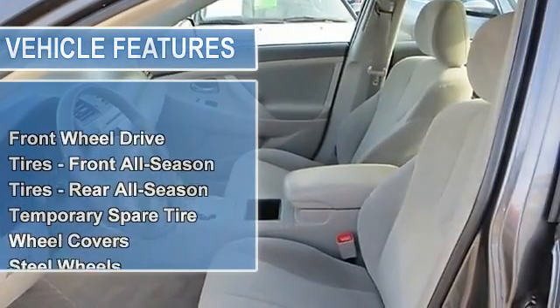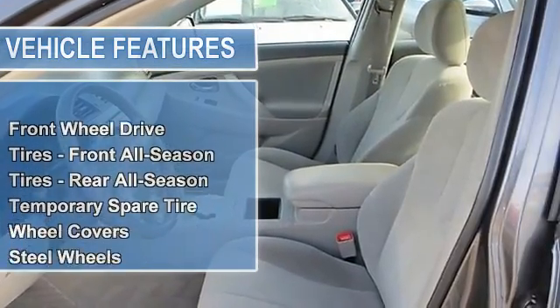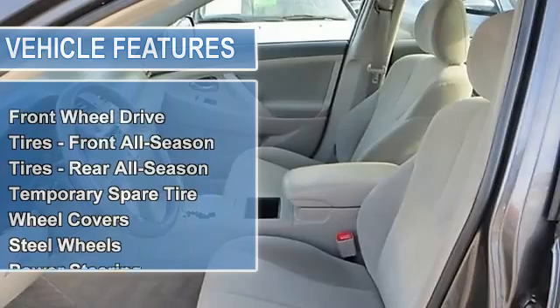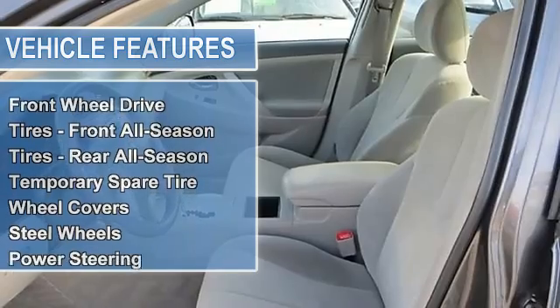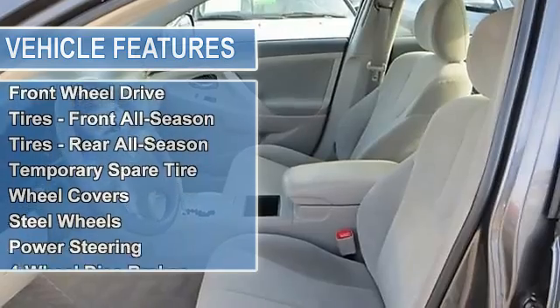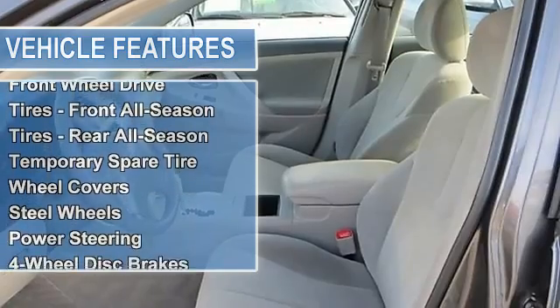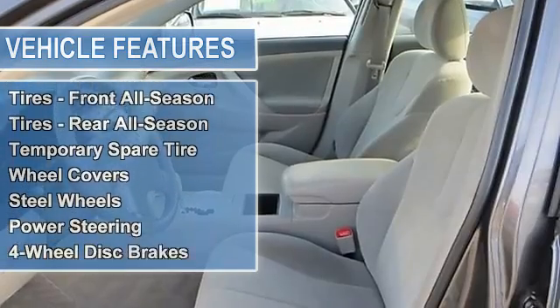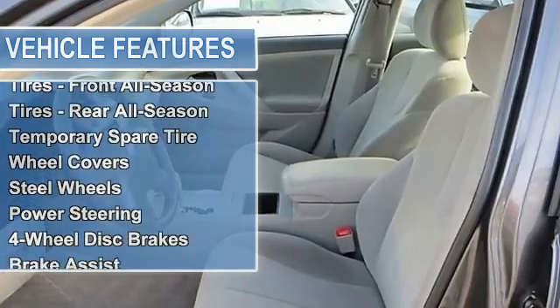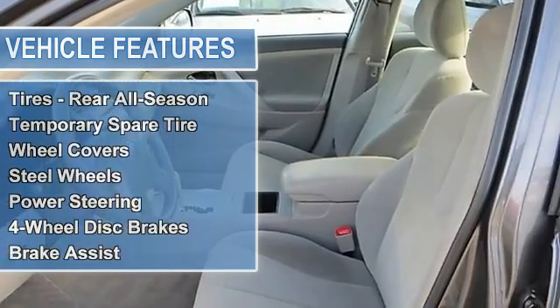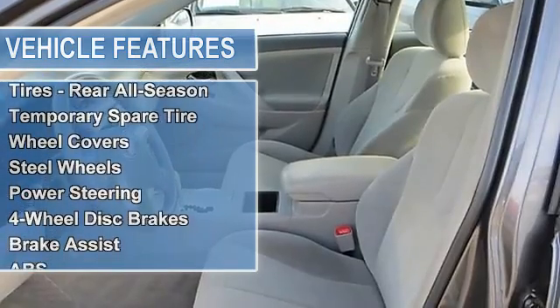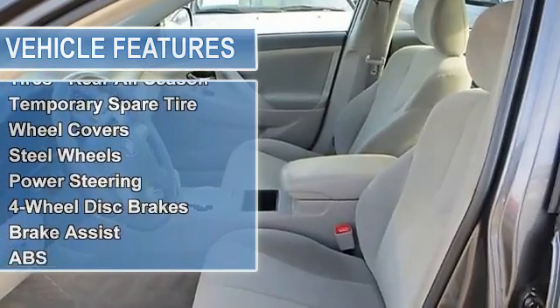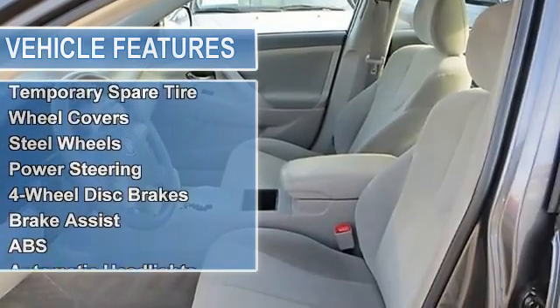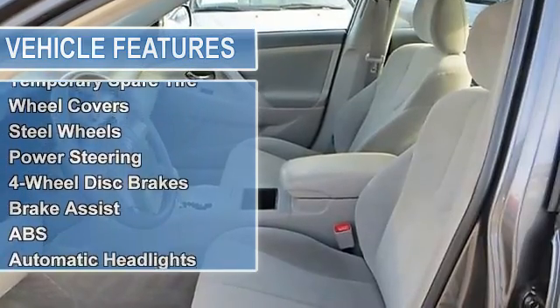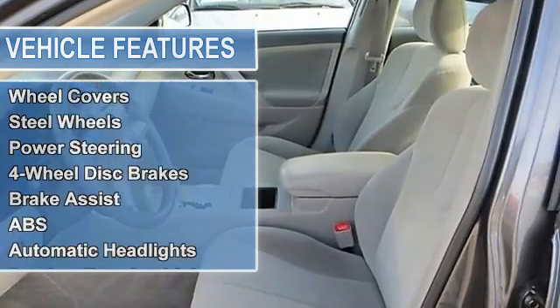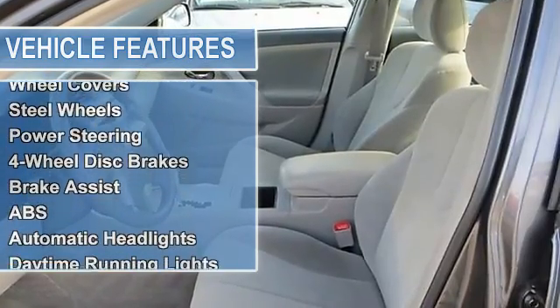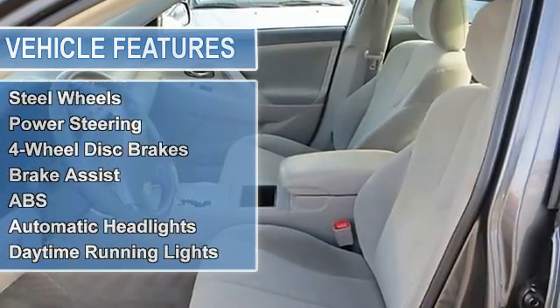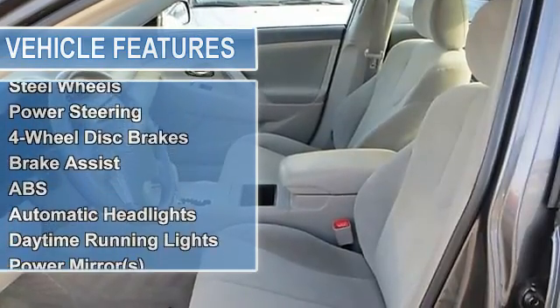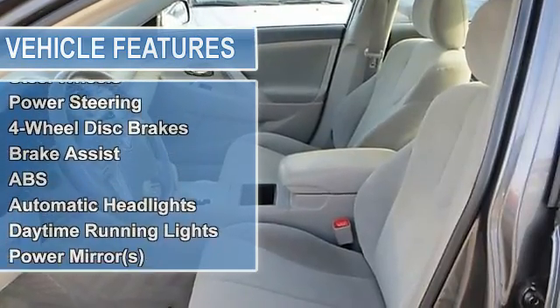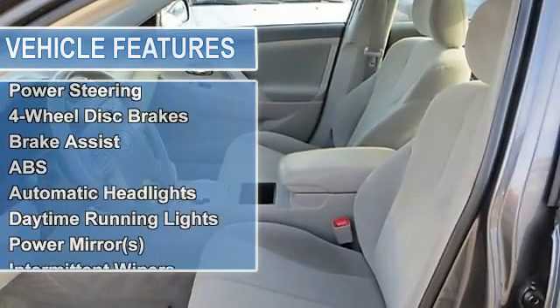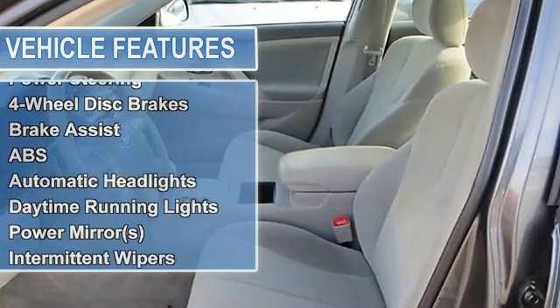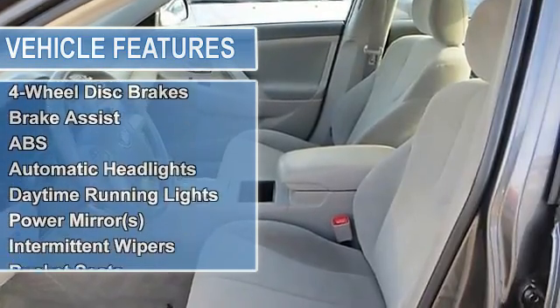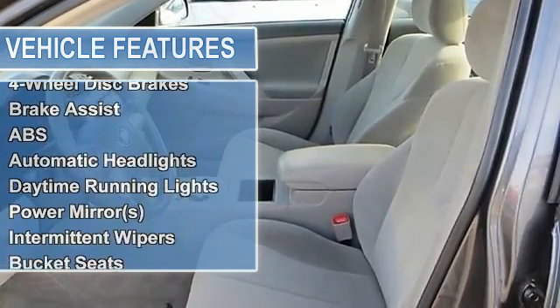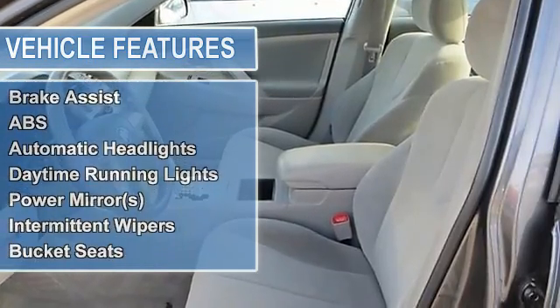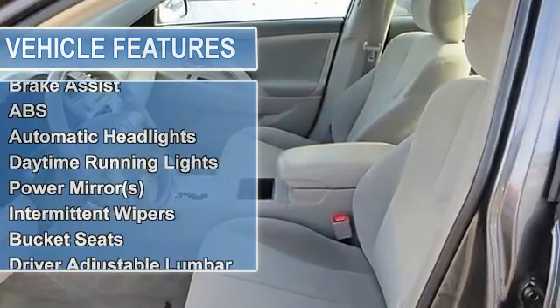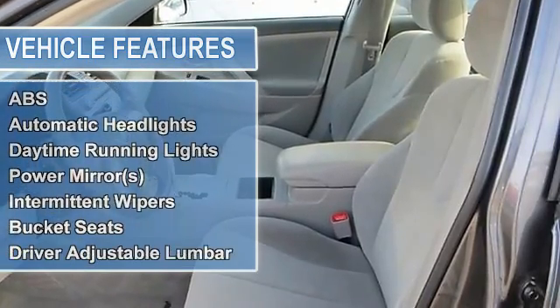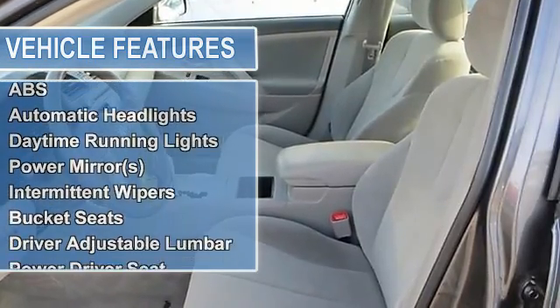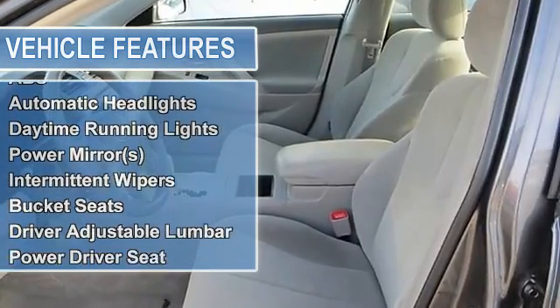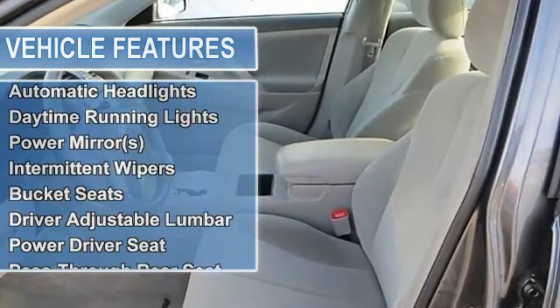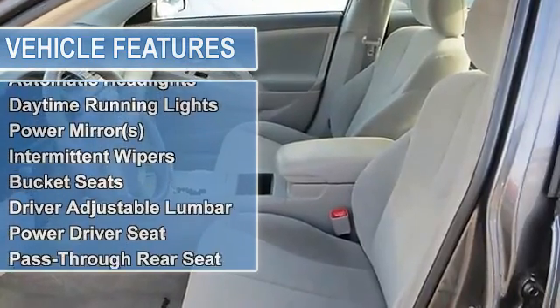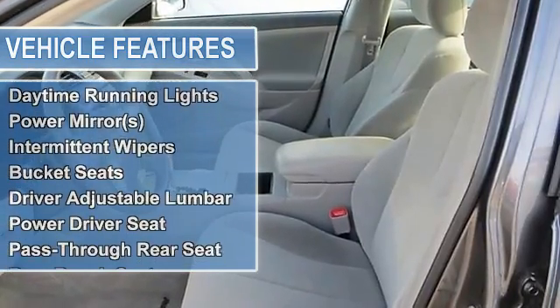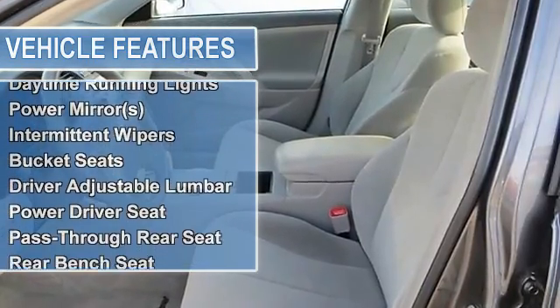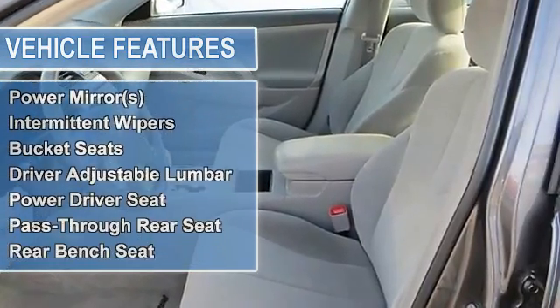Power steering, four-wheel disc brakes with brake assist, anti-lock brake system.